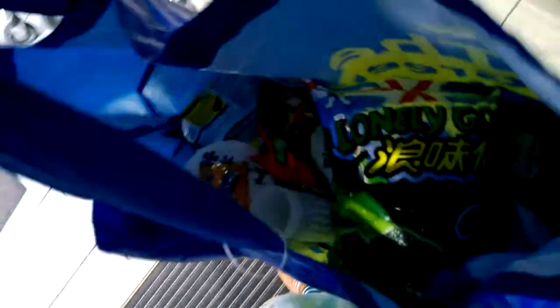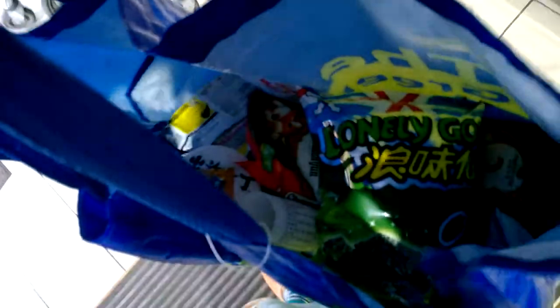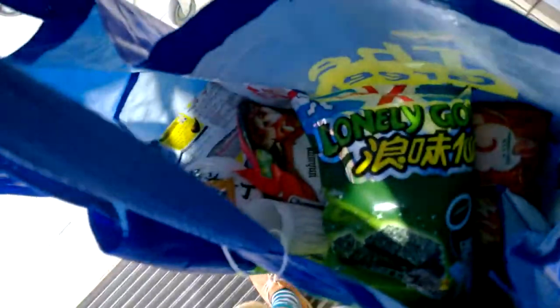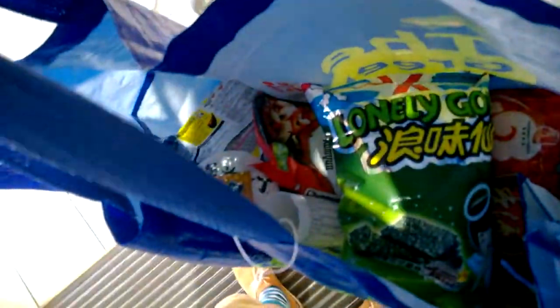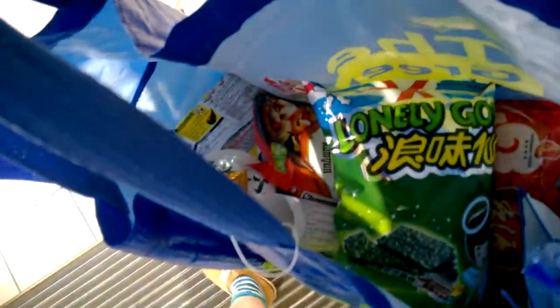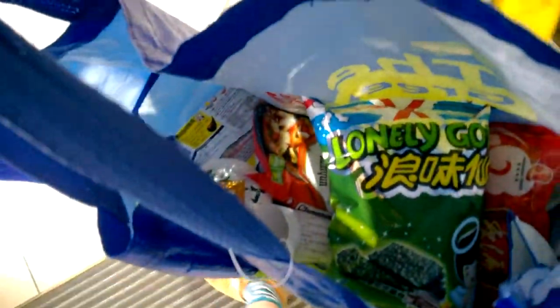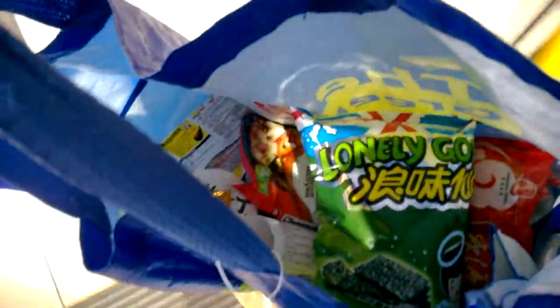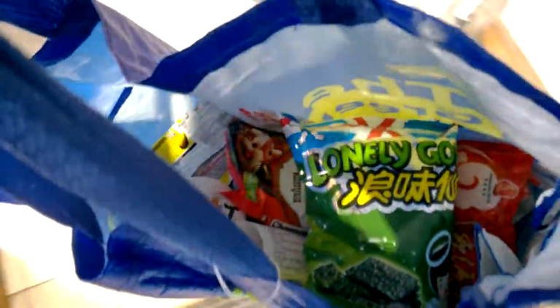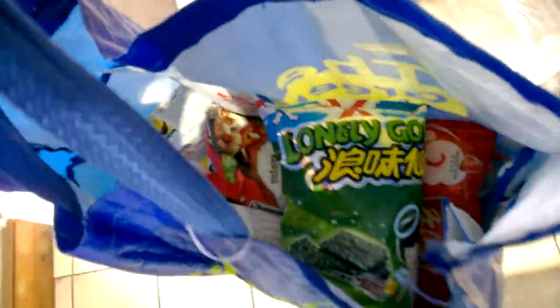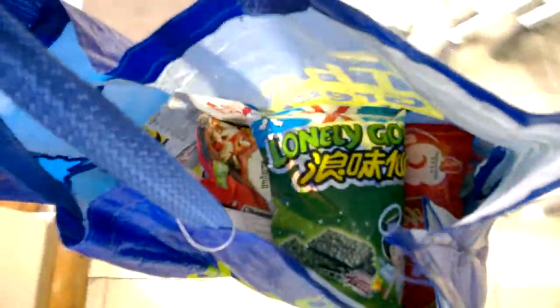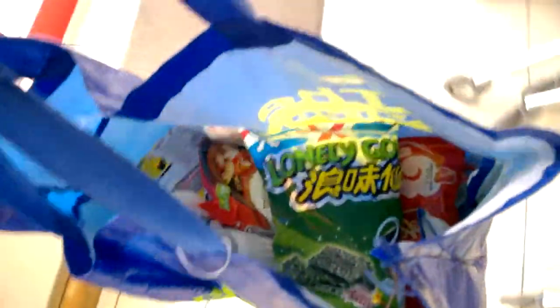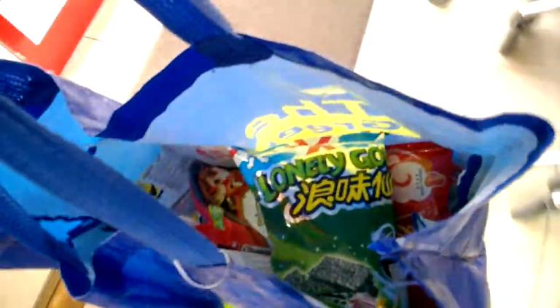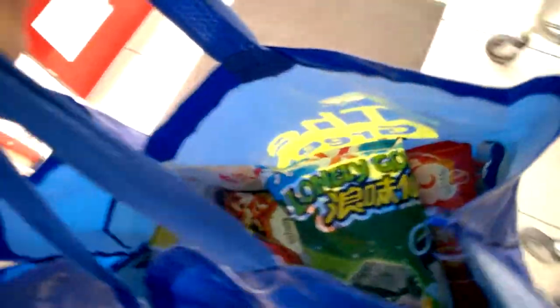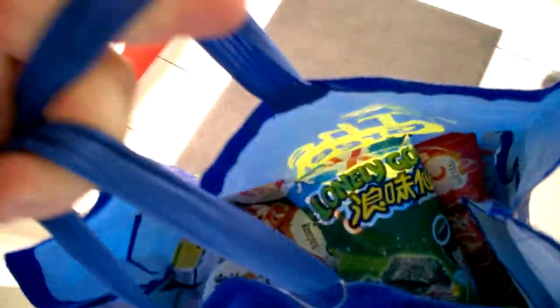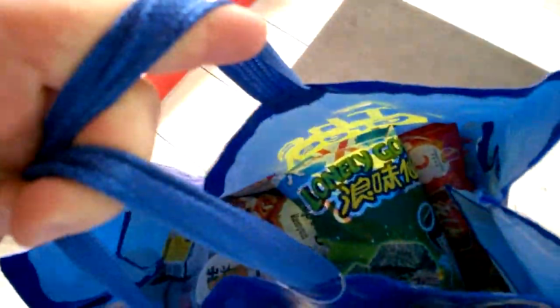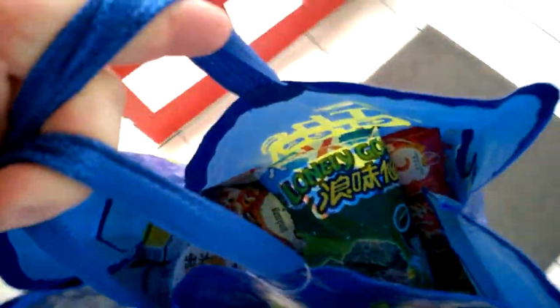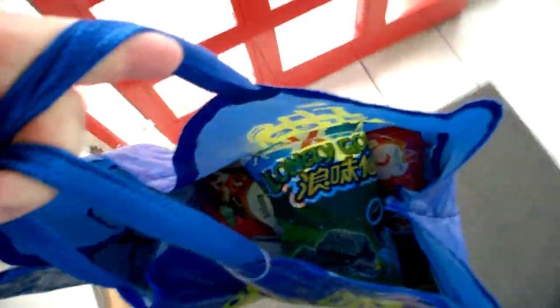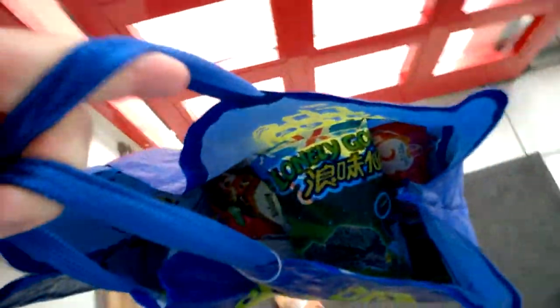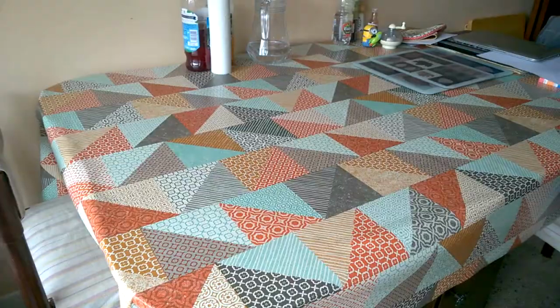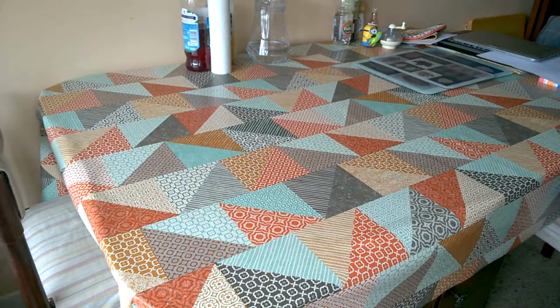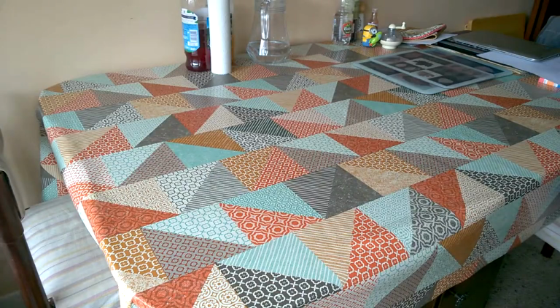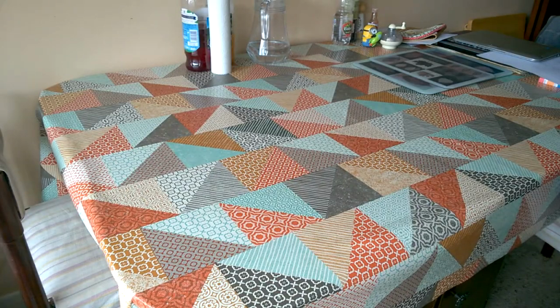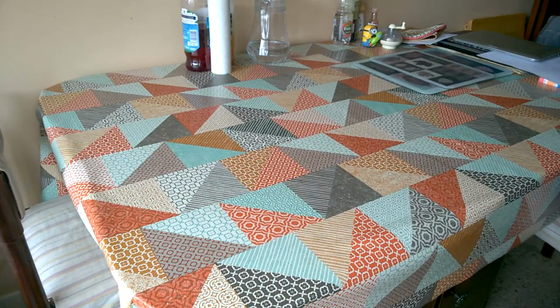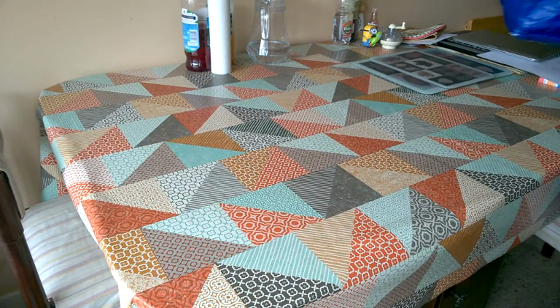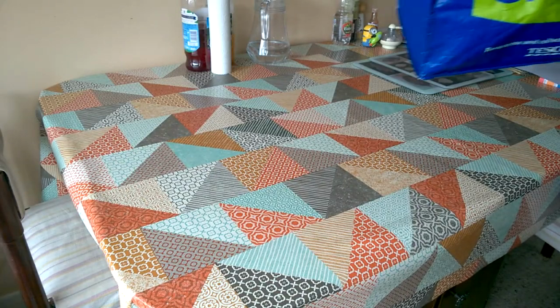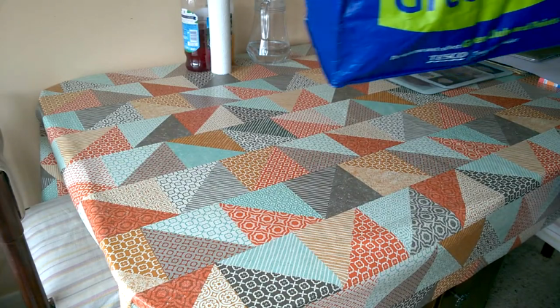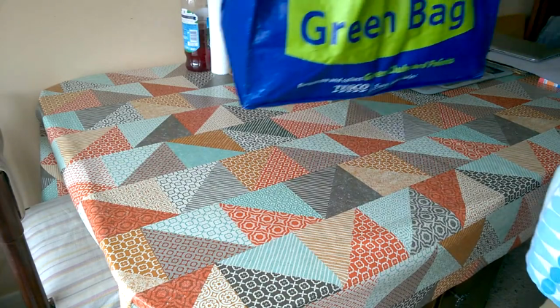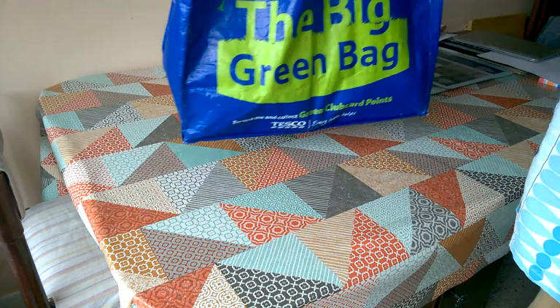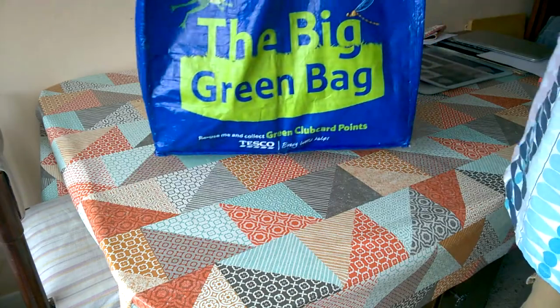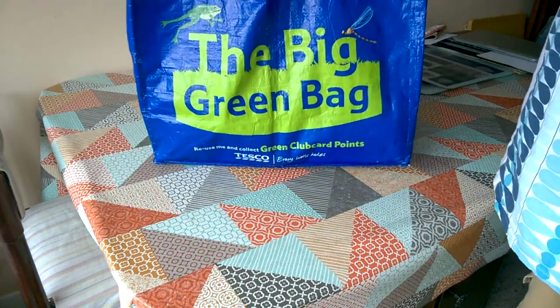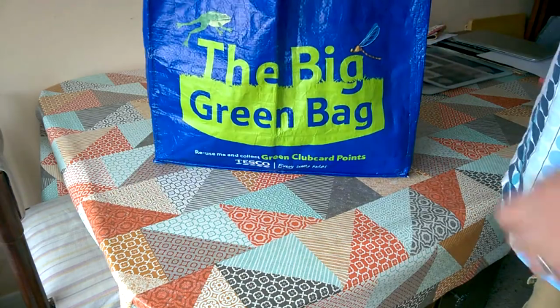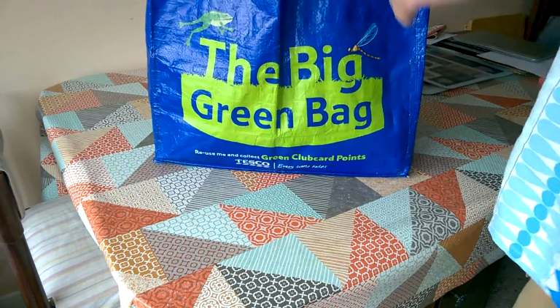Let's get this stuff done. Let's go home and have a look at it. Let's have a look at what we bought today.